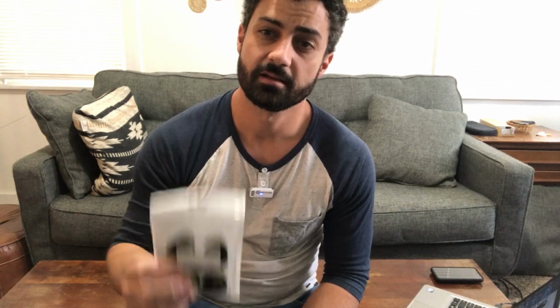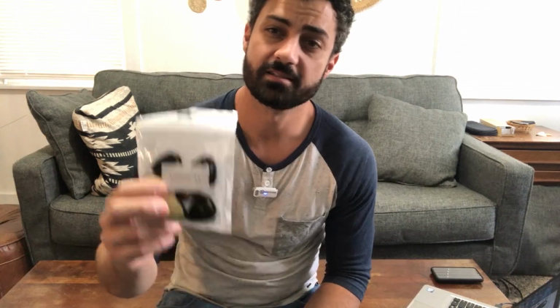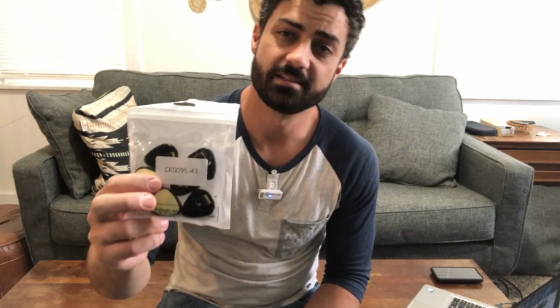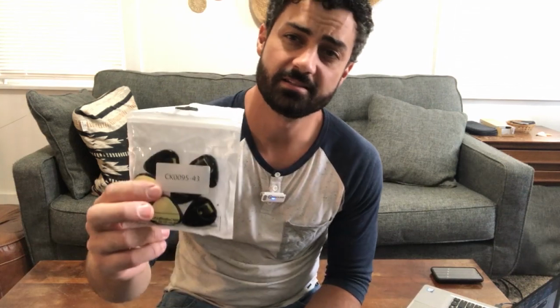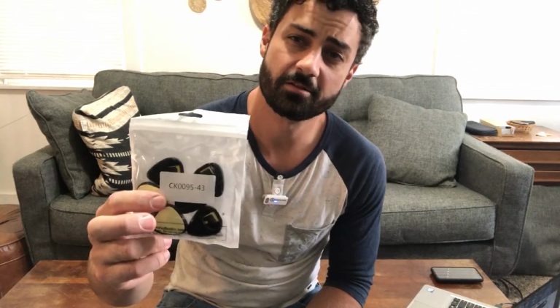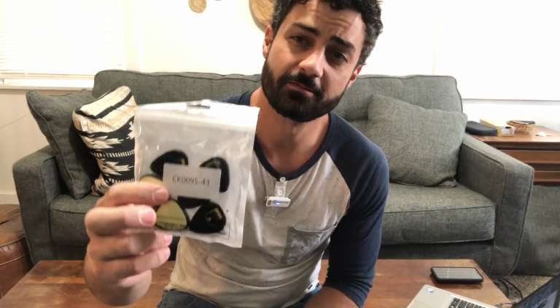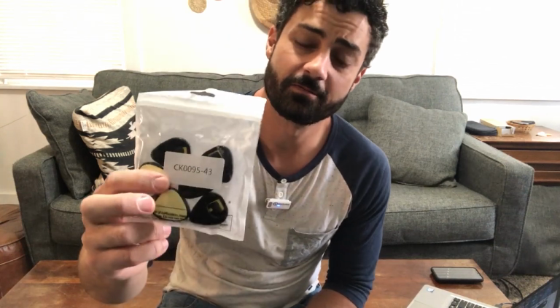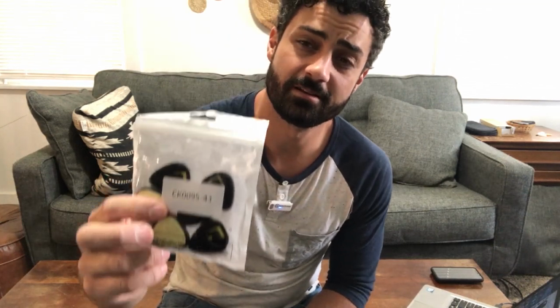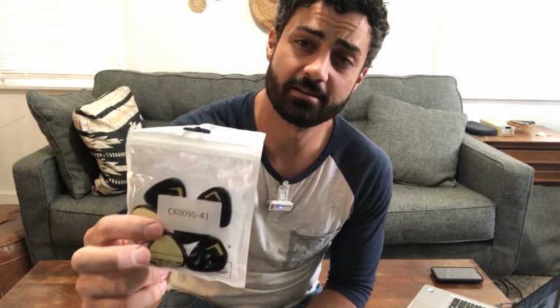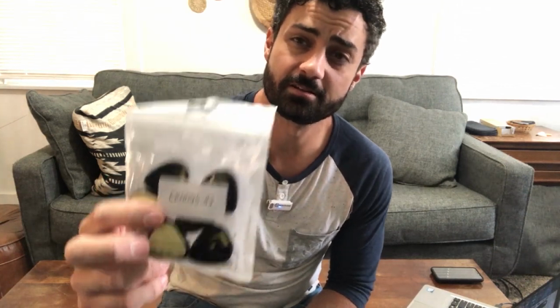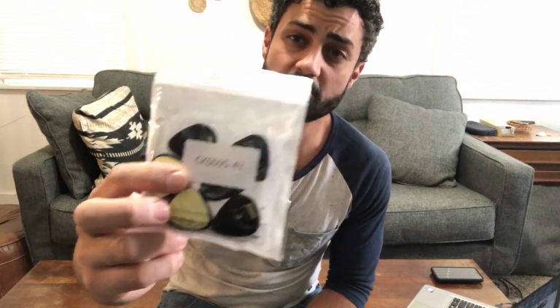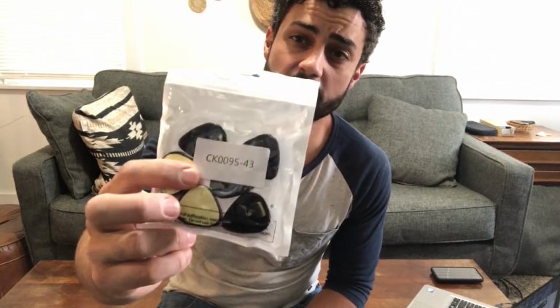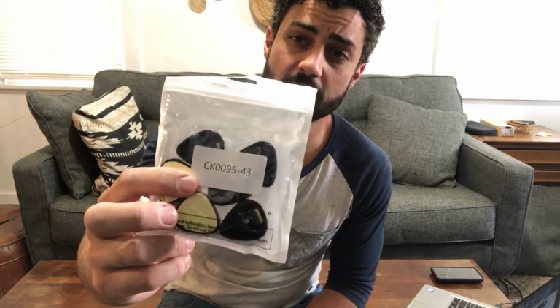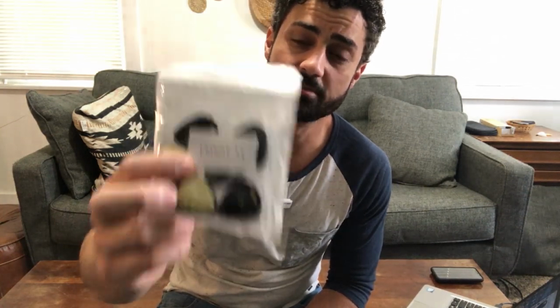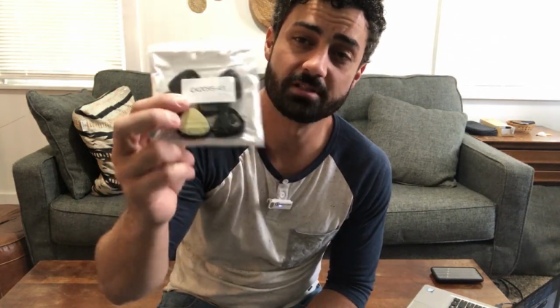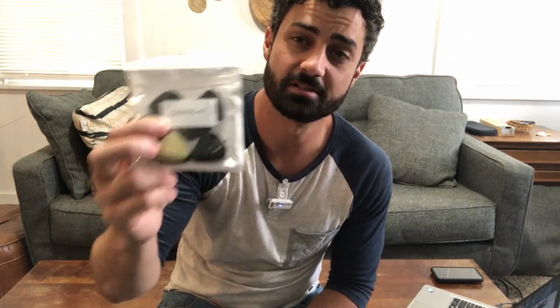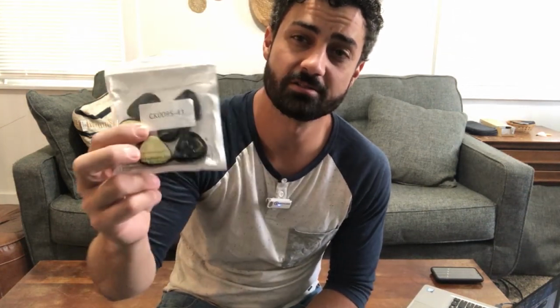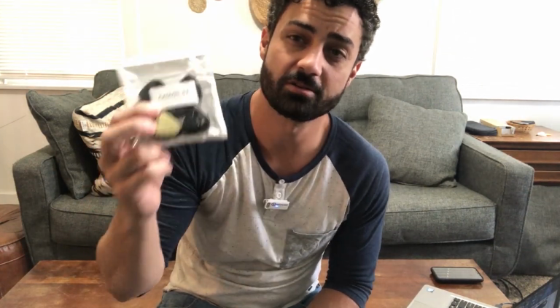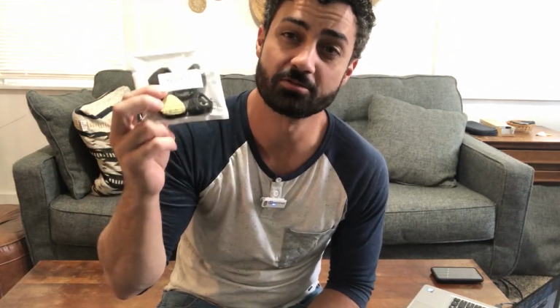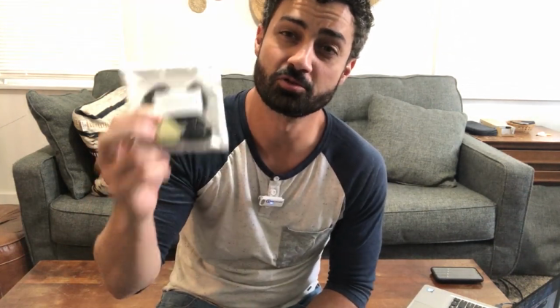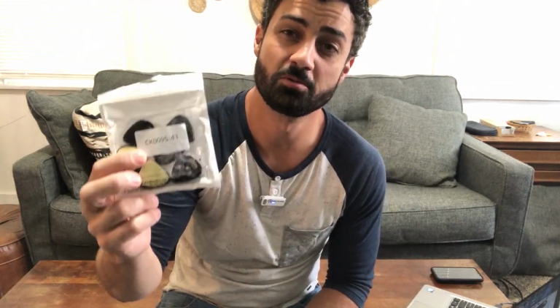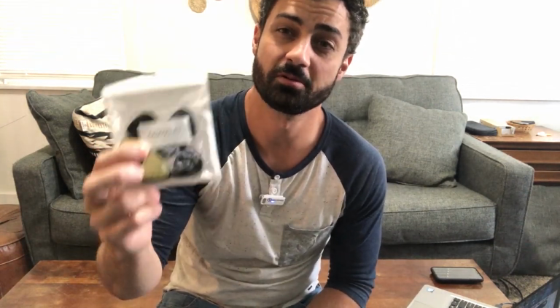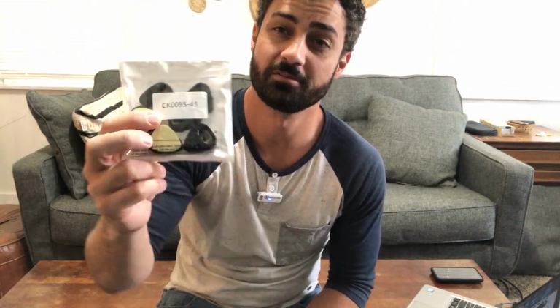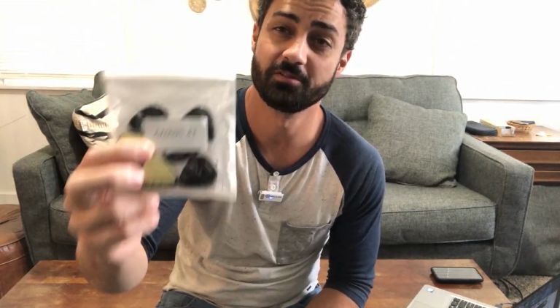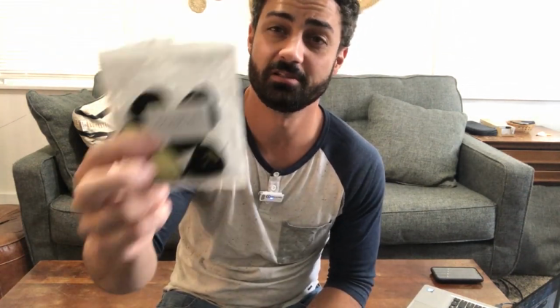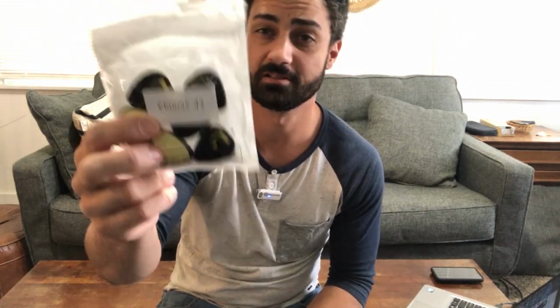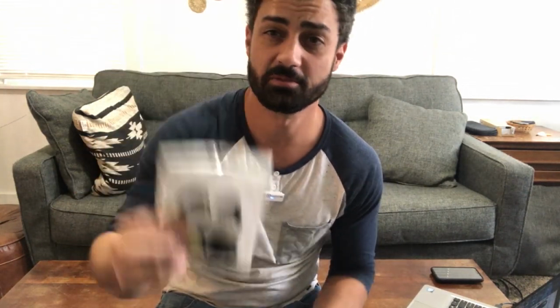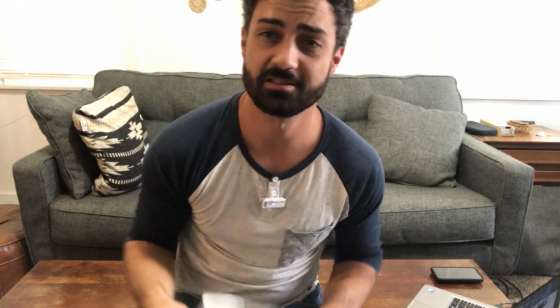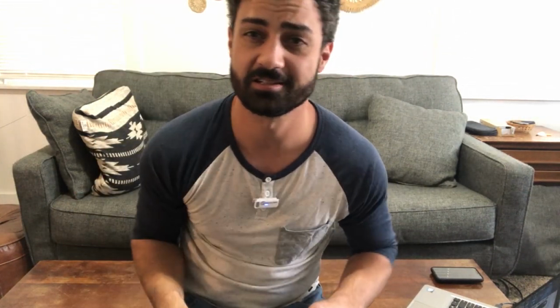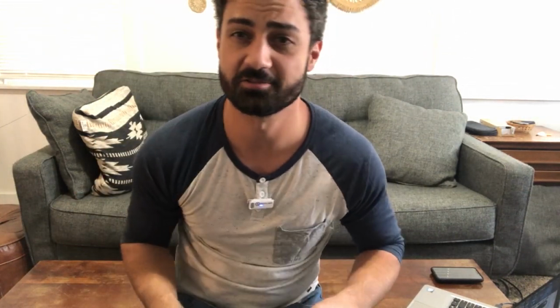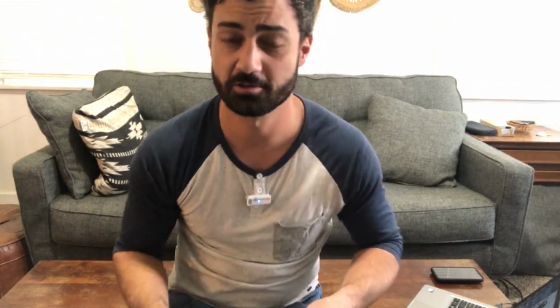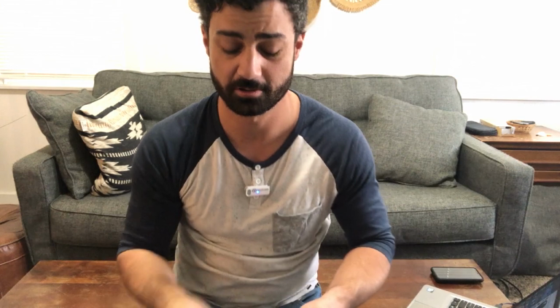Hey guys, these are the Frenda Guitar Pick Holders. These things are super convenient. Let me get these out and show you.